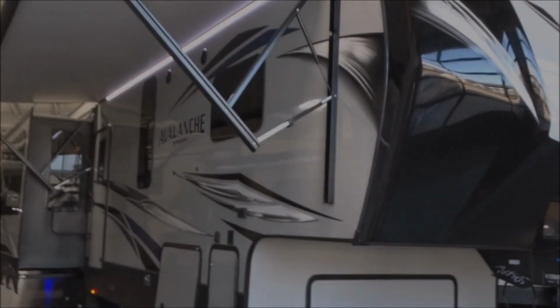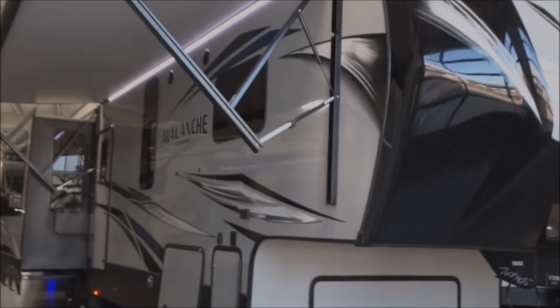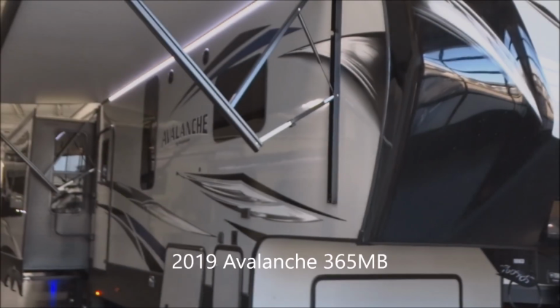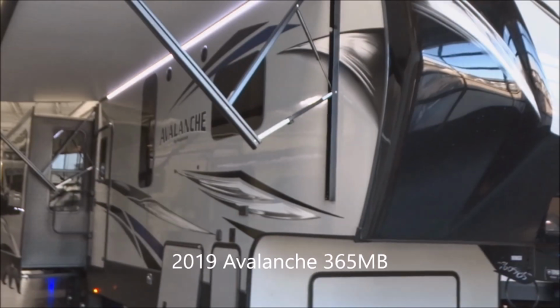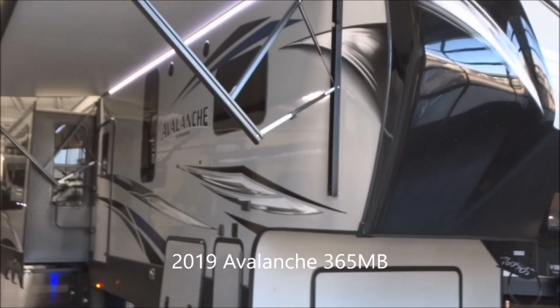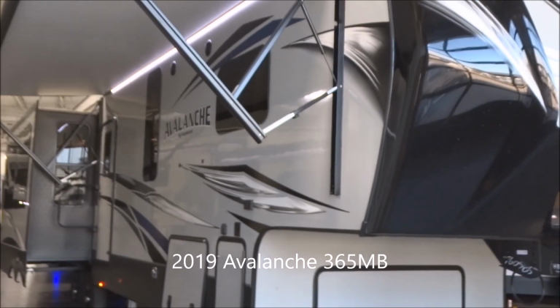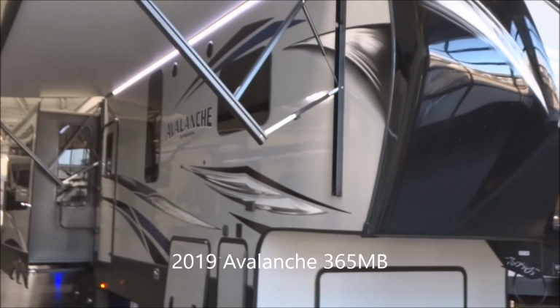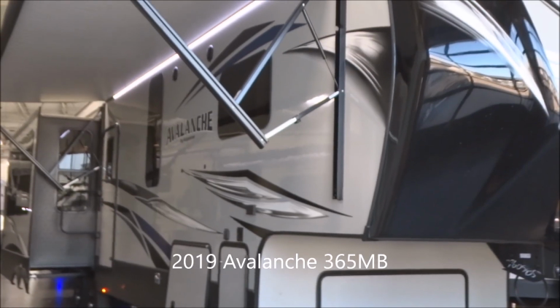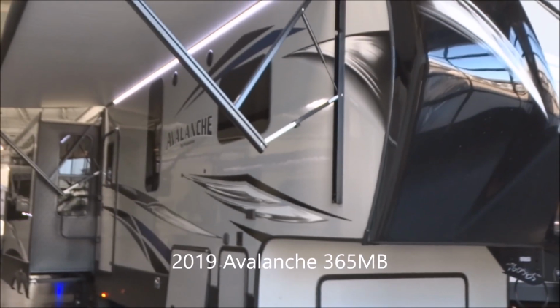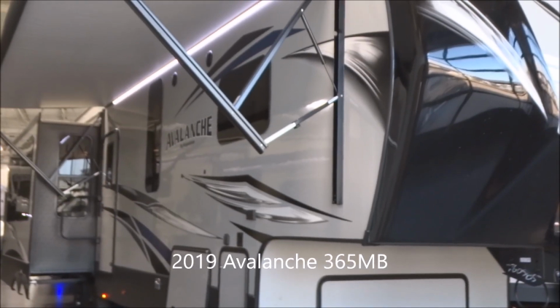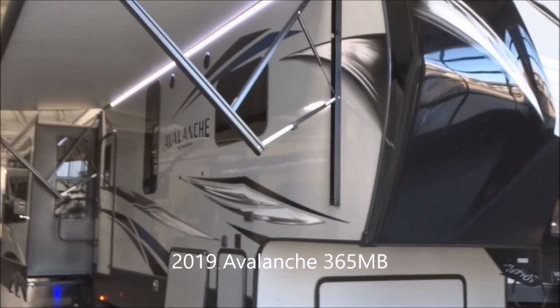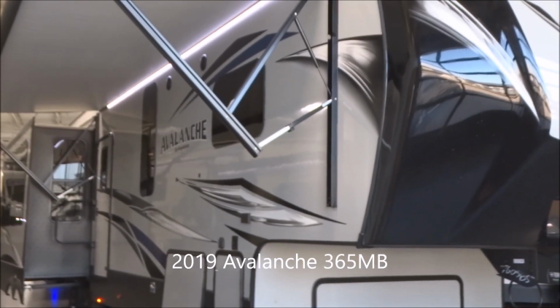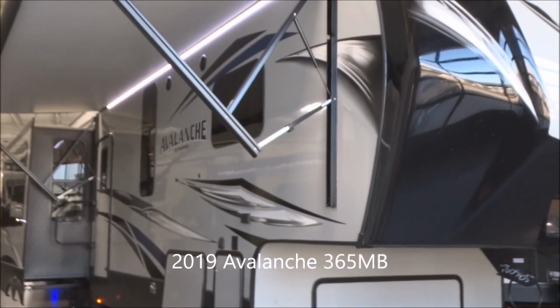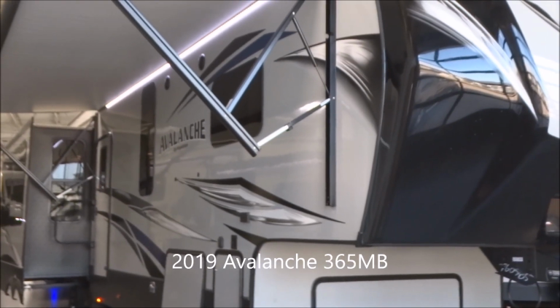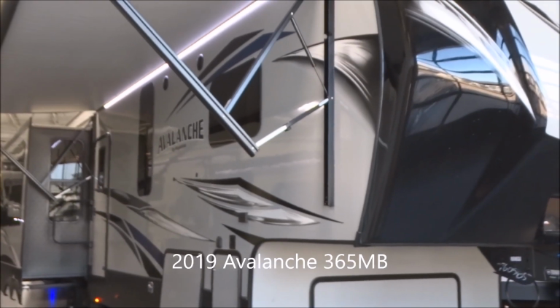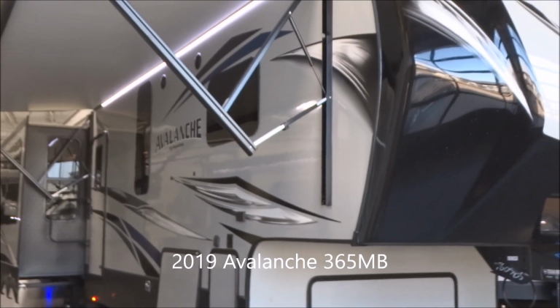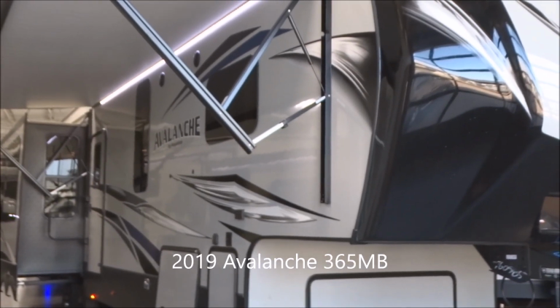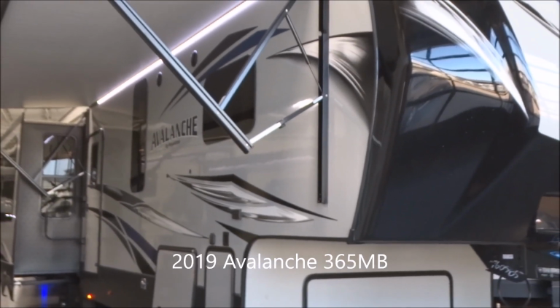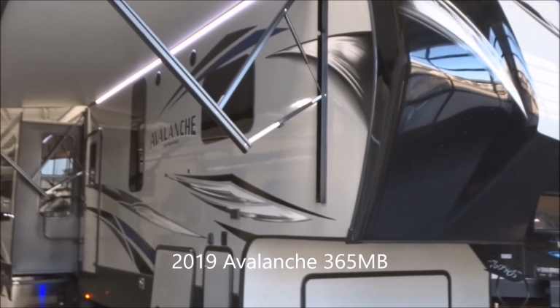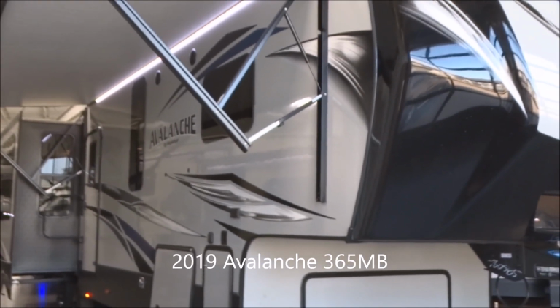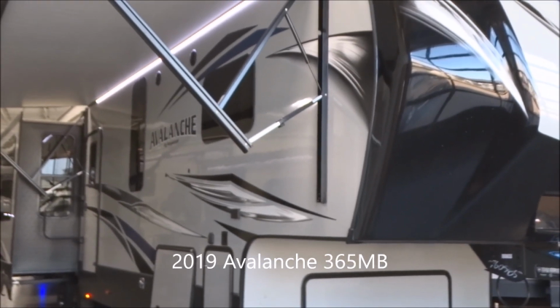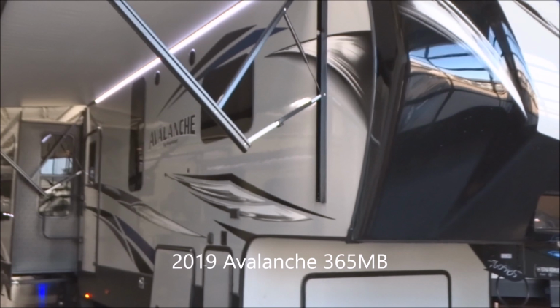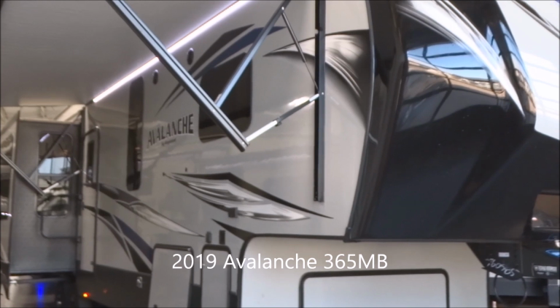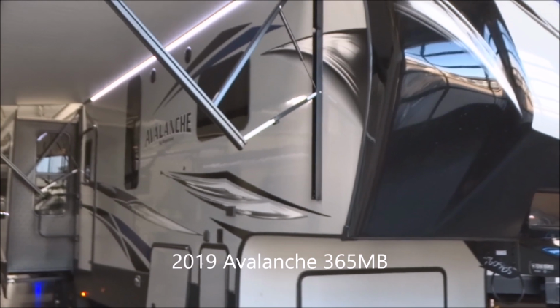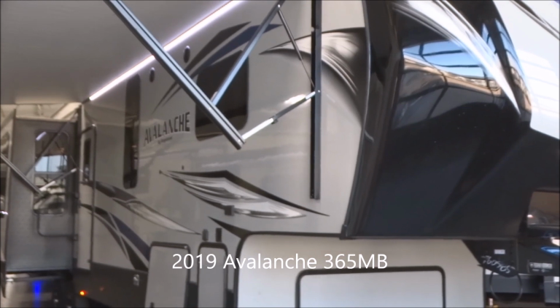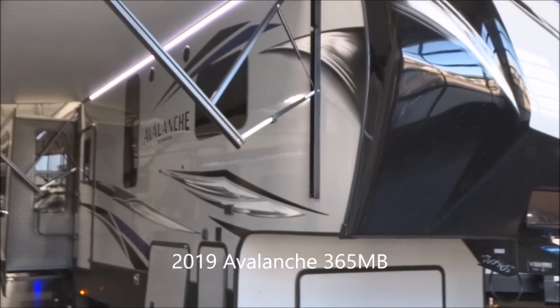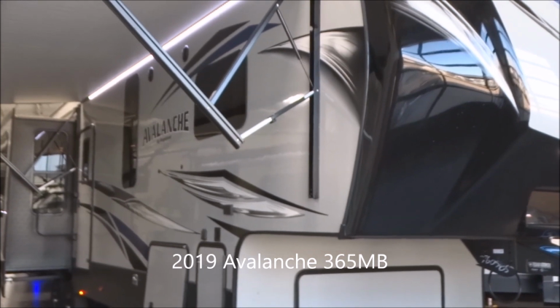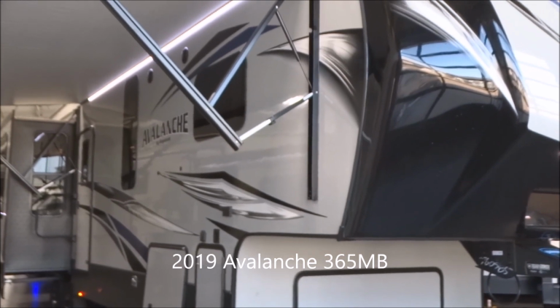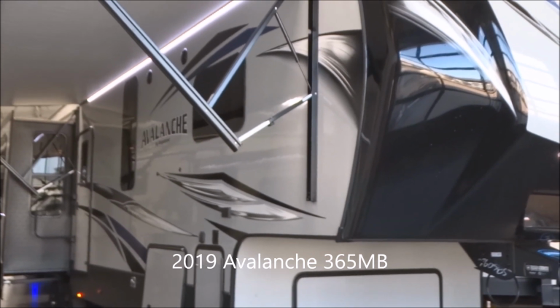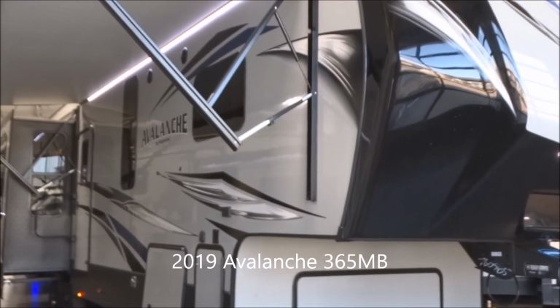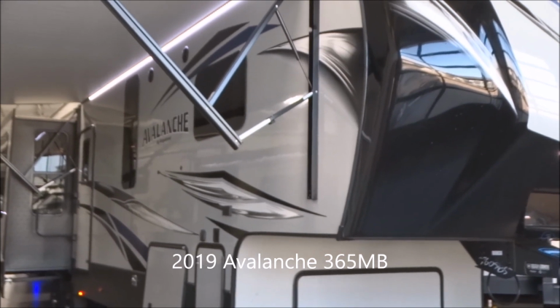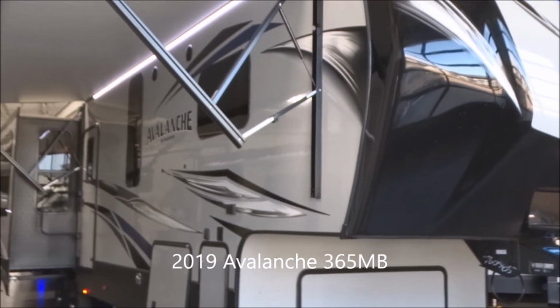This is a 2019 Avalanche fifth wheel, model number 365MB, by Keystone RV.